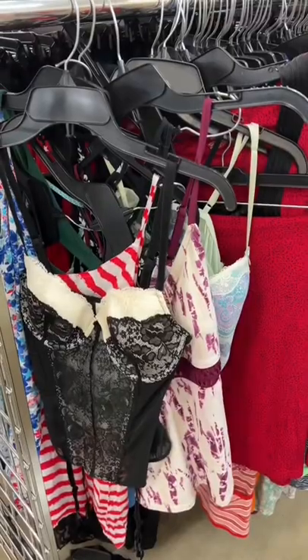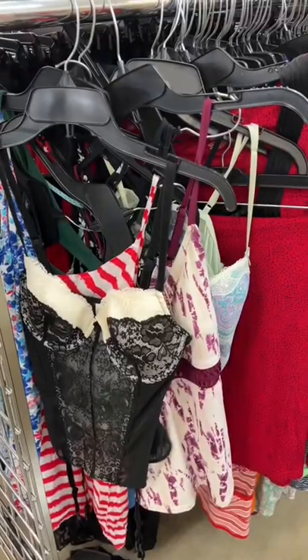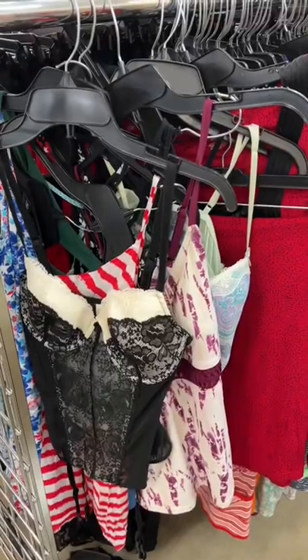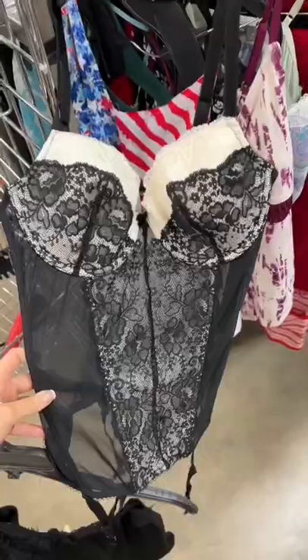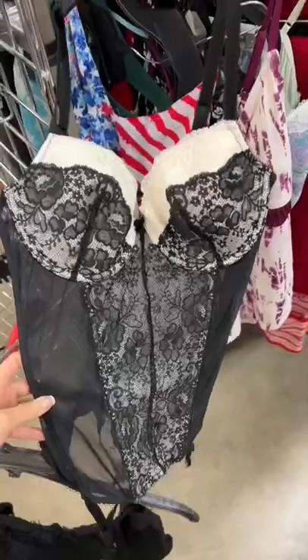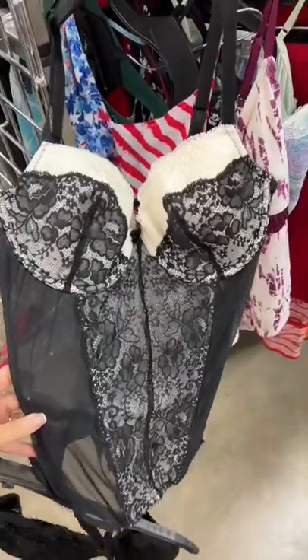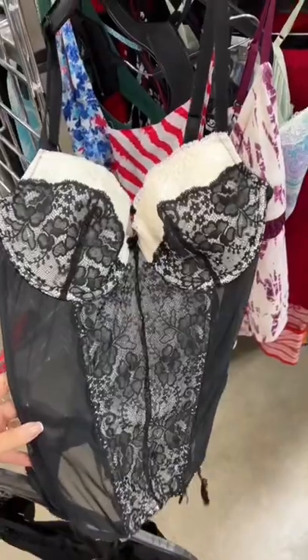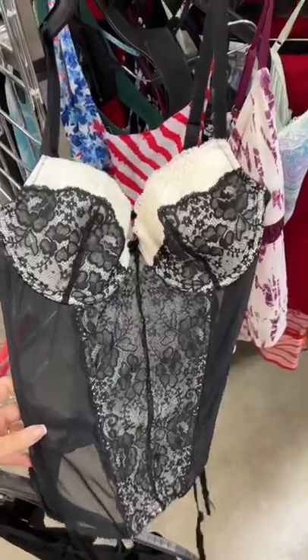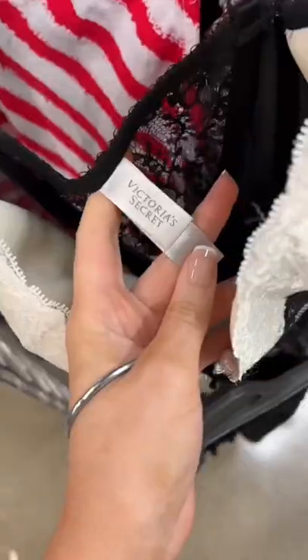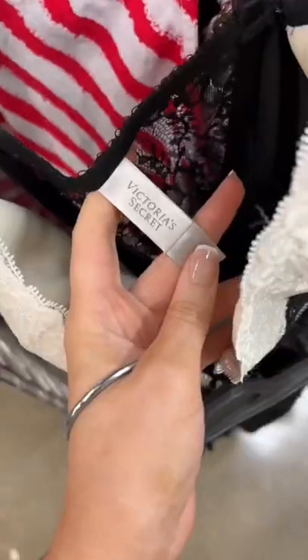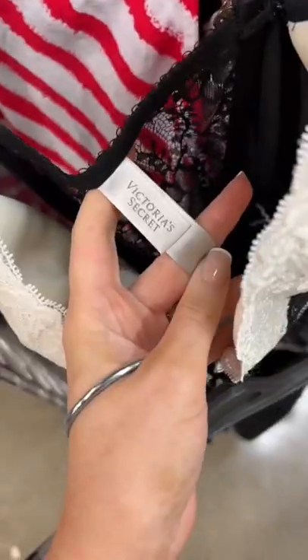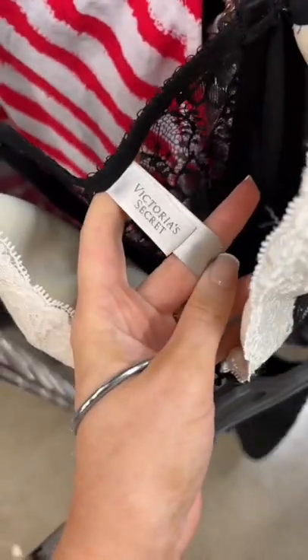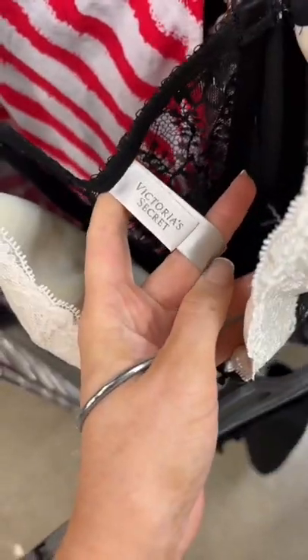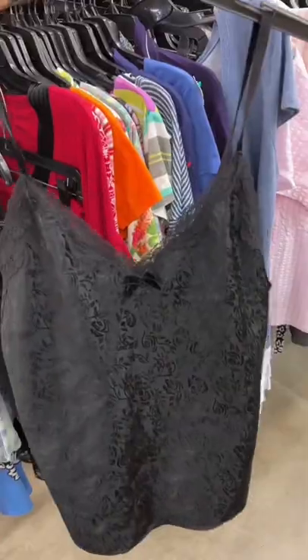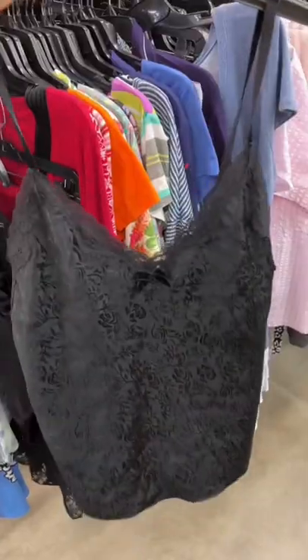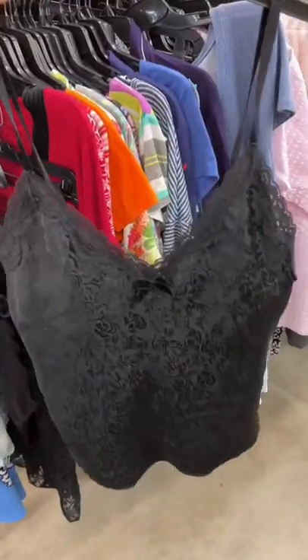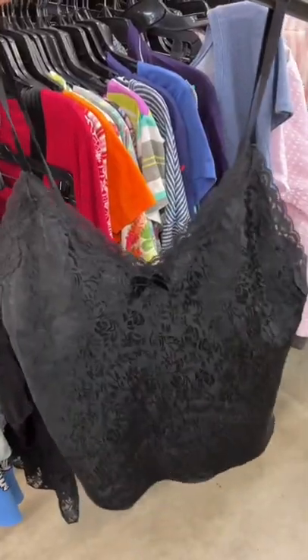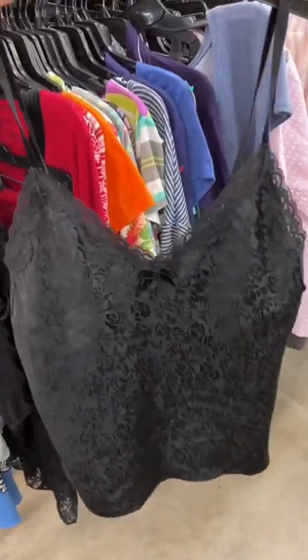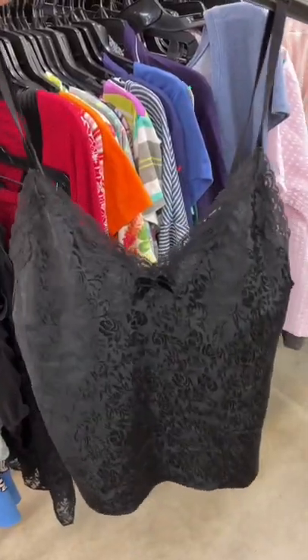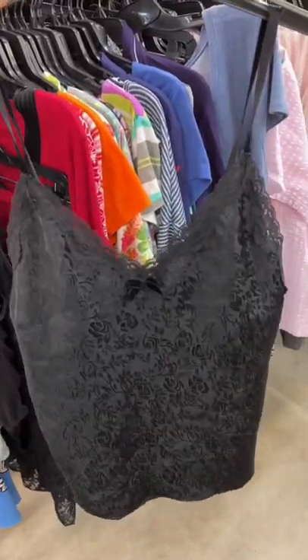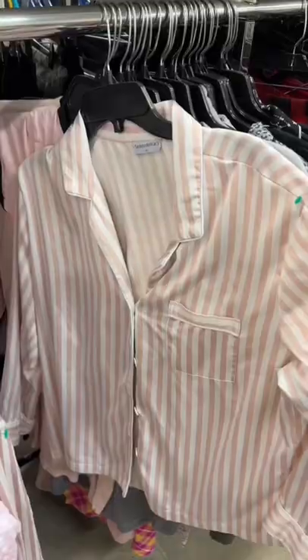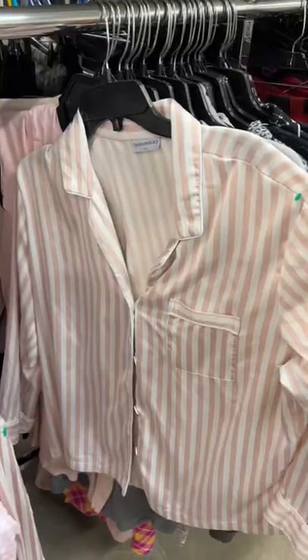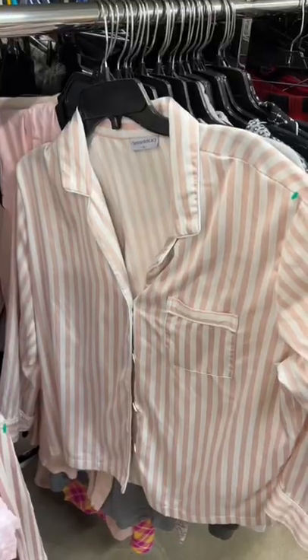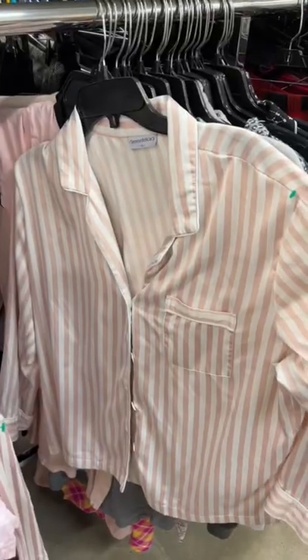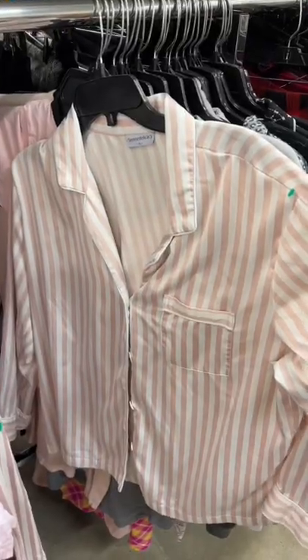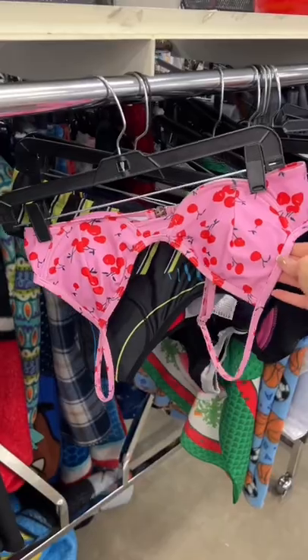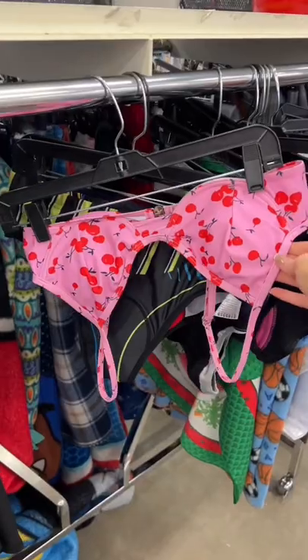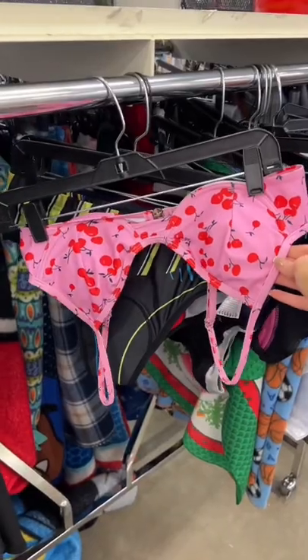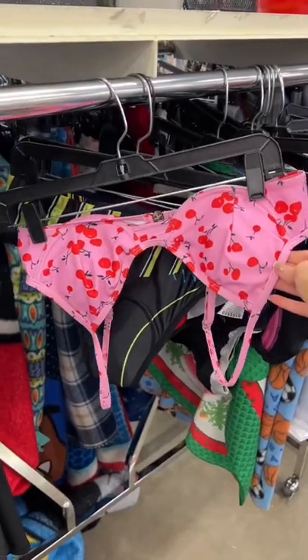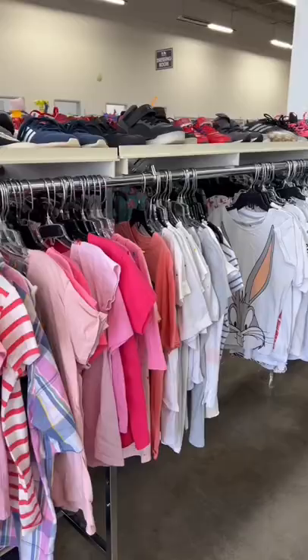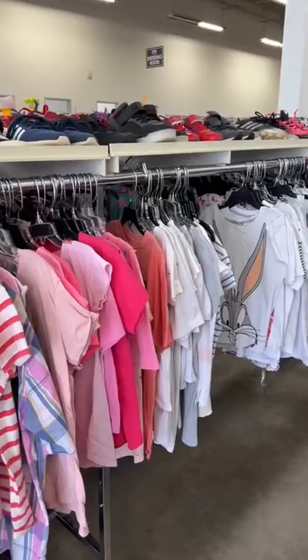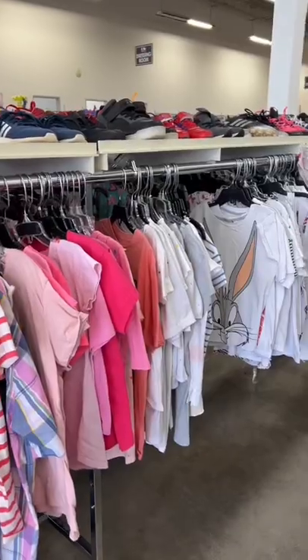Then we went to the lingerie and sleepwear section, found some Victoria's Secret. They honestly had really good stuff there, and swimwear too.